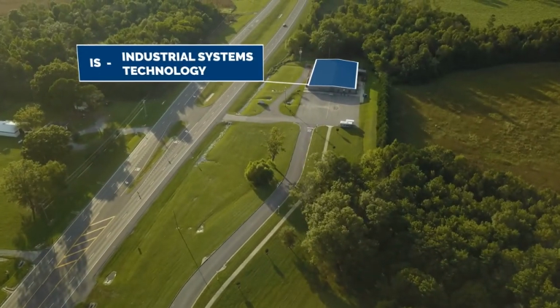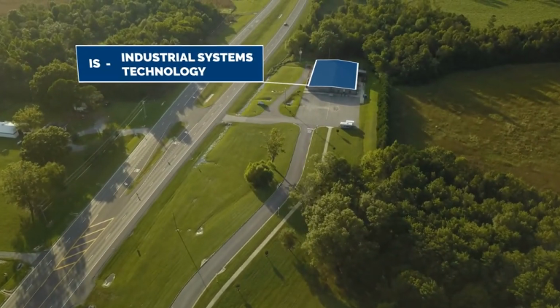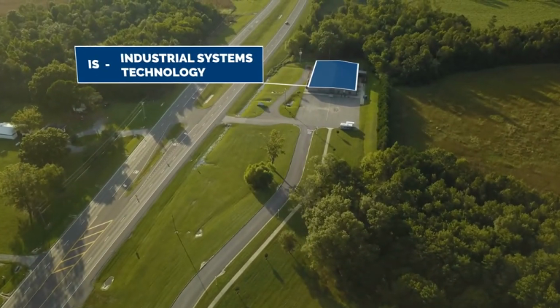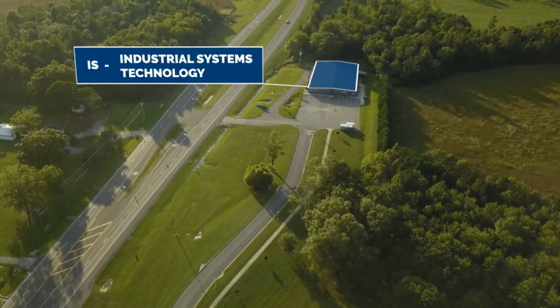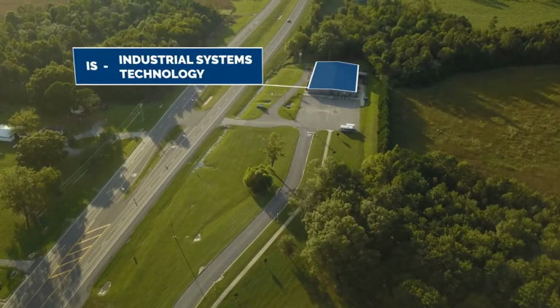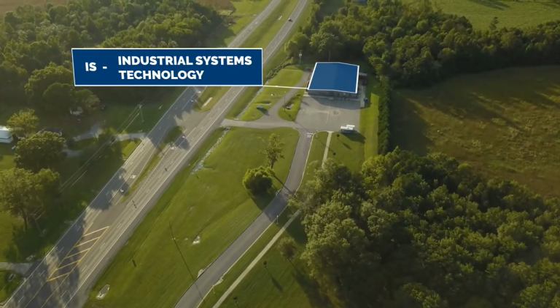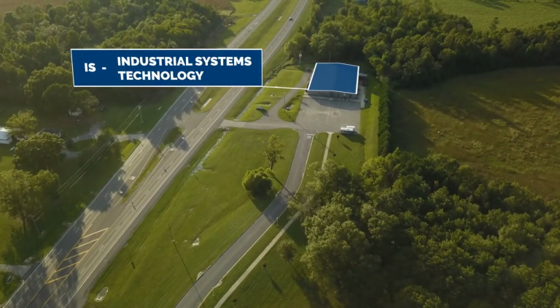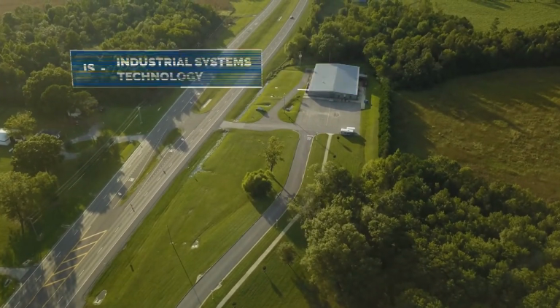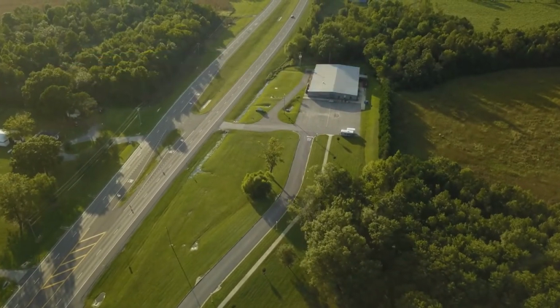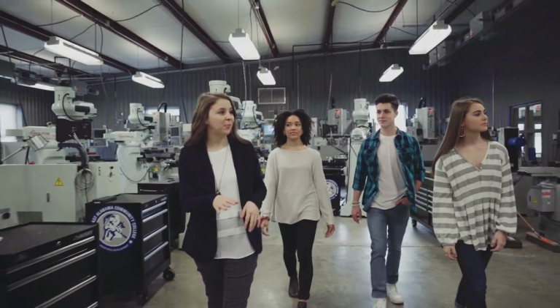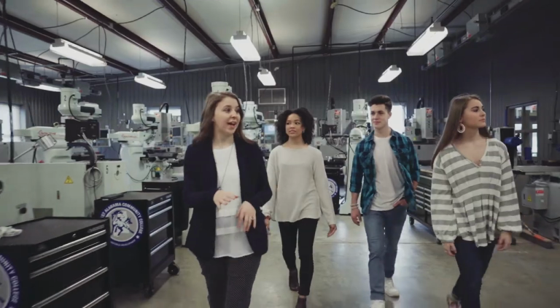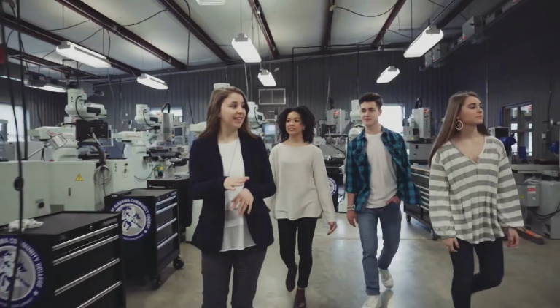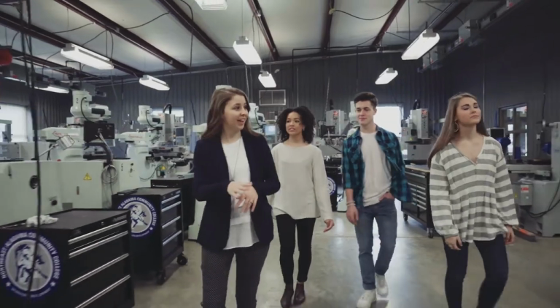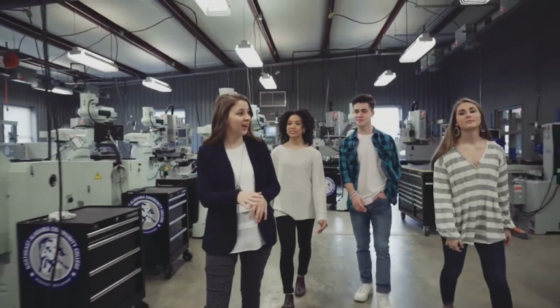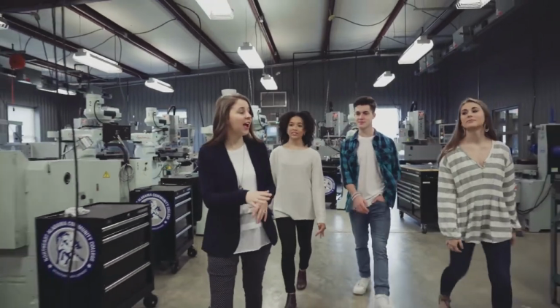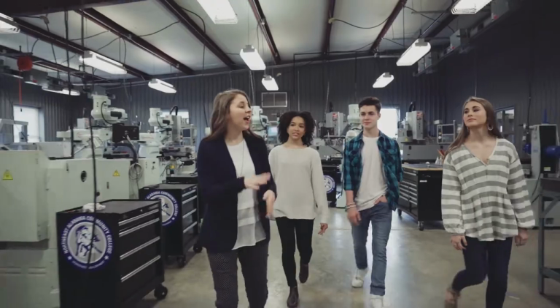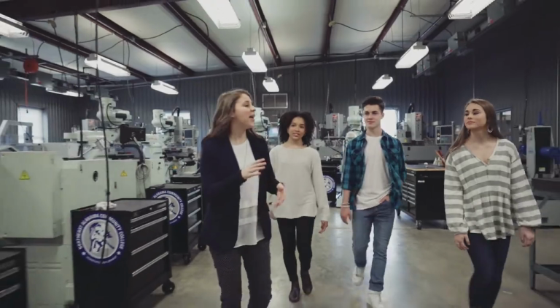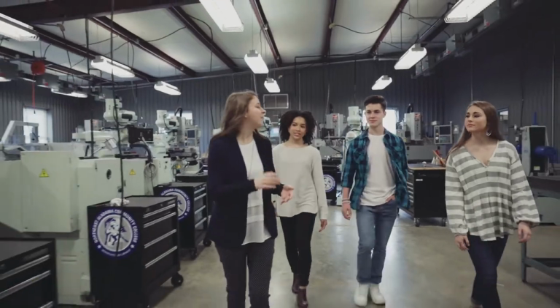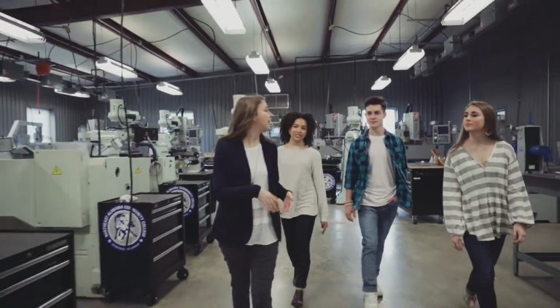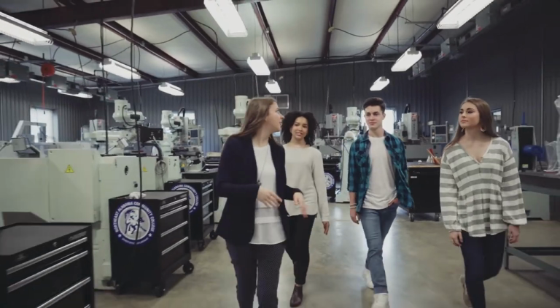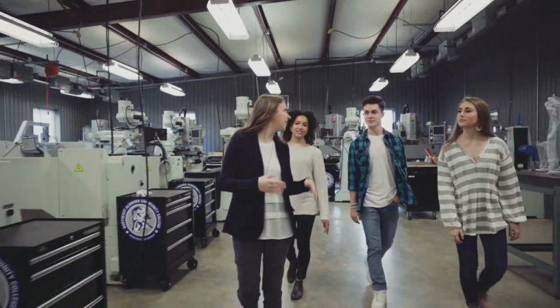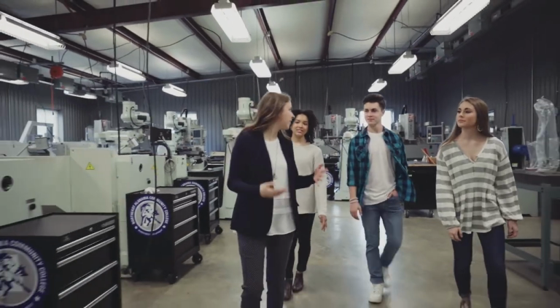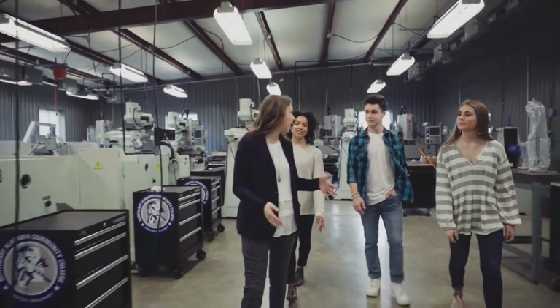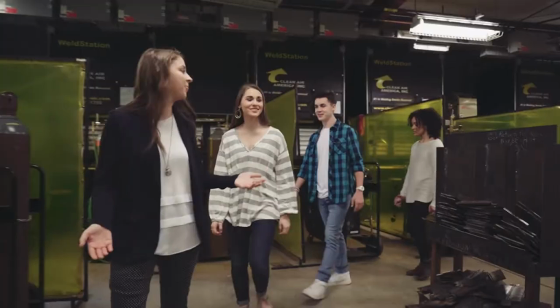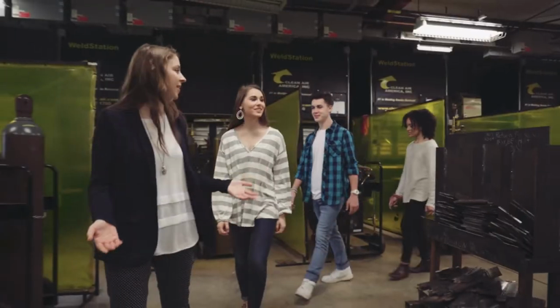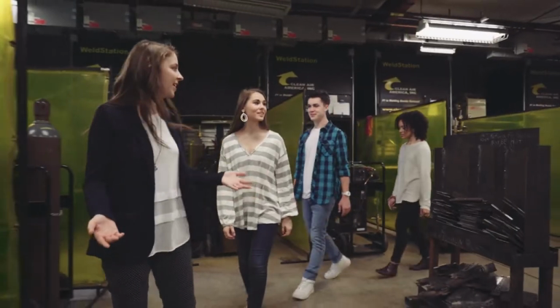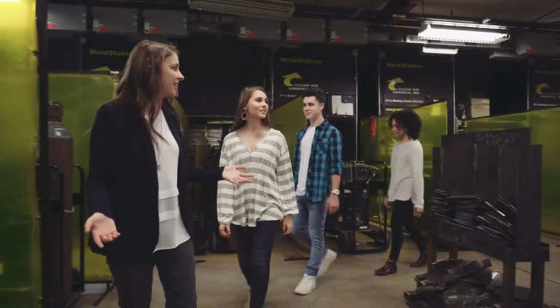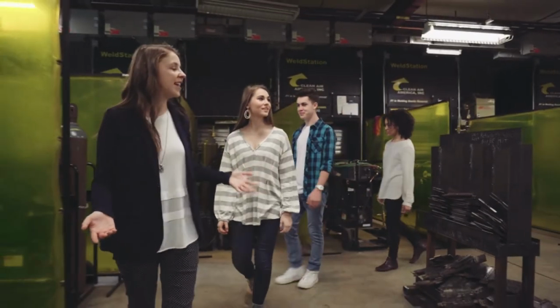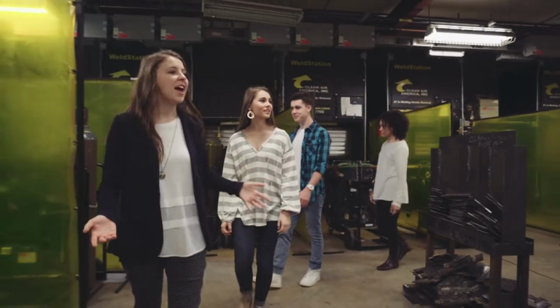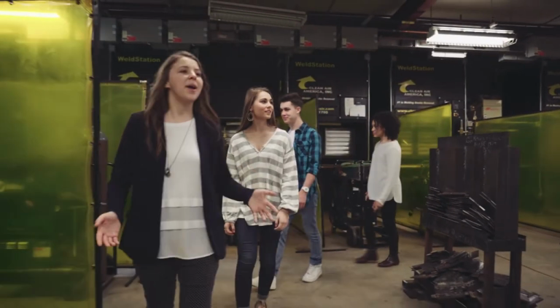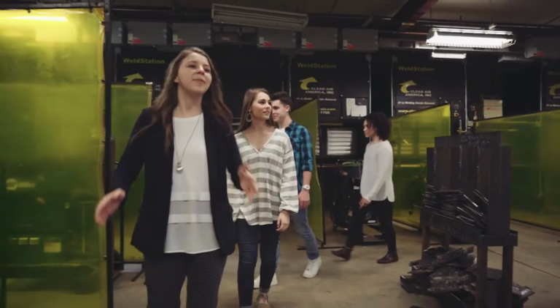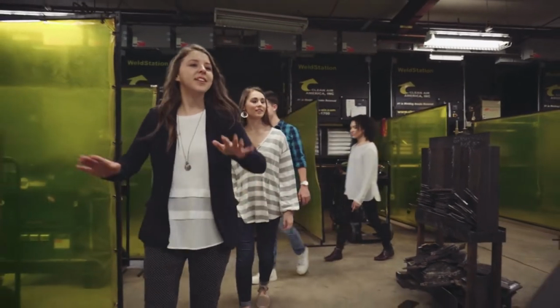The Industrial Systems Technology Building houses our Machining, Welding, and Industrial Electronics Programs.